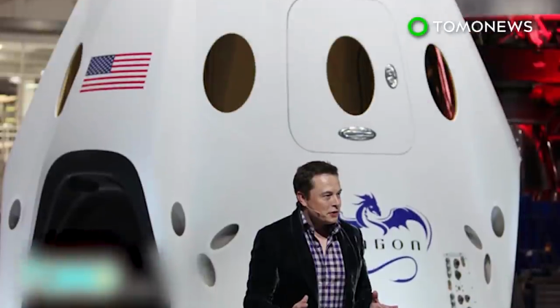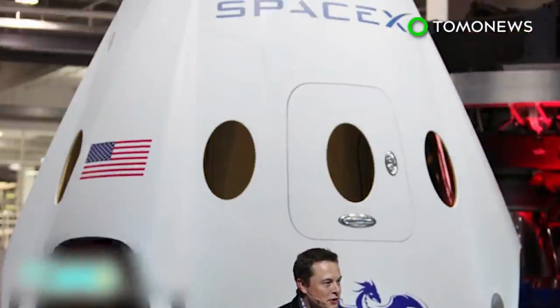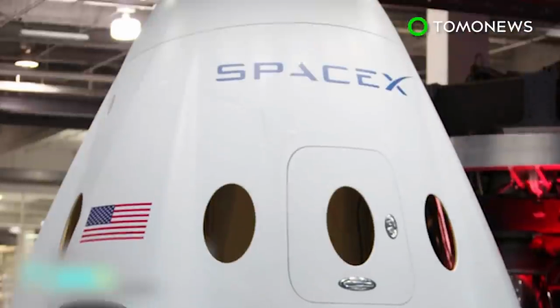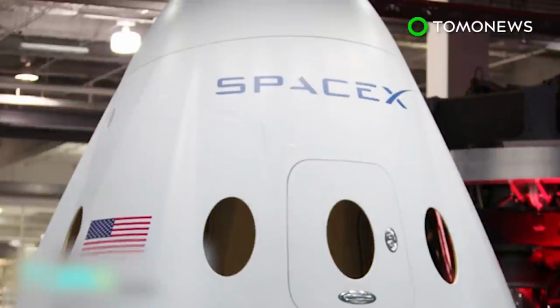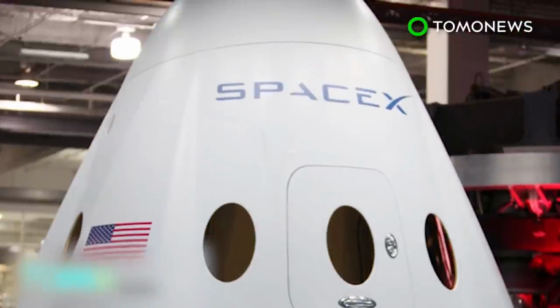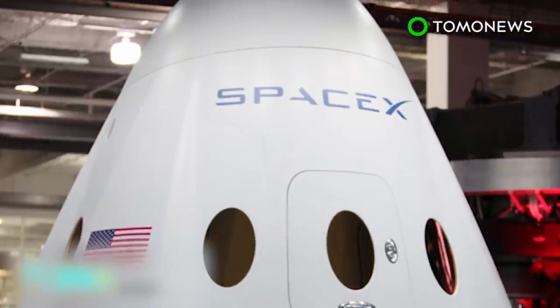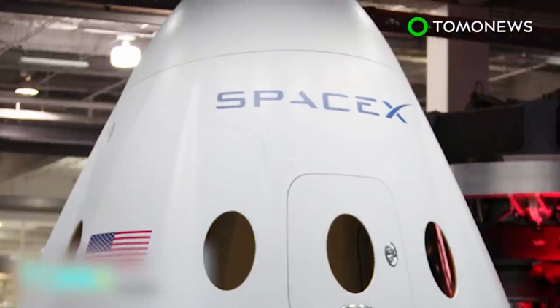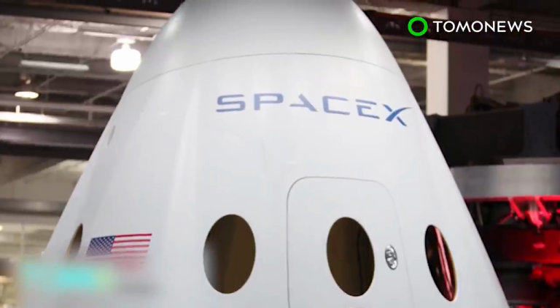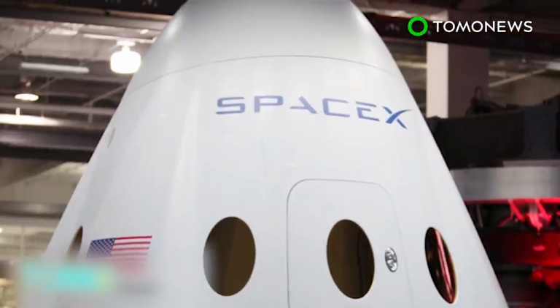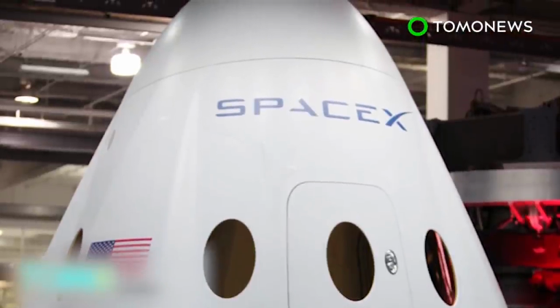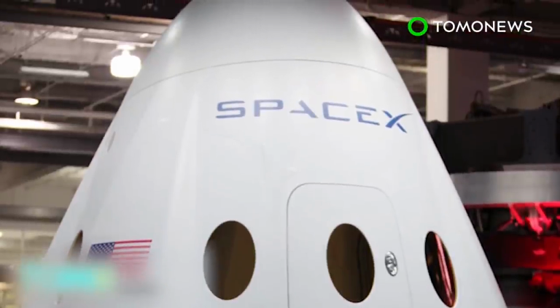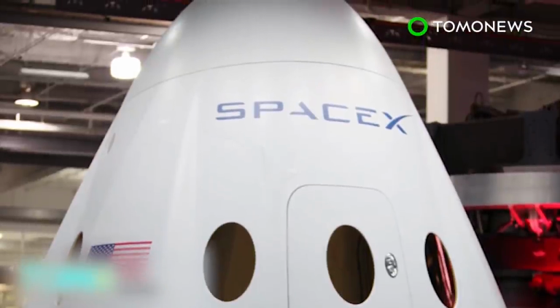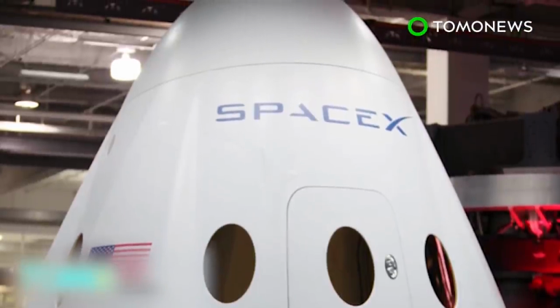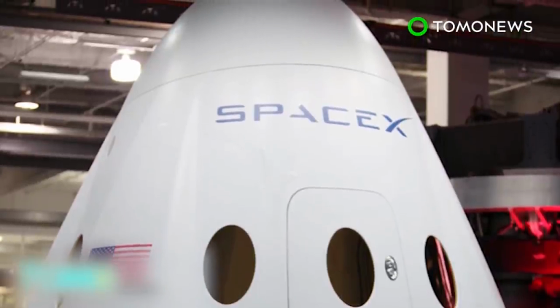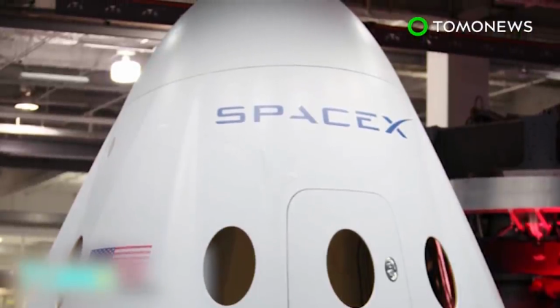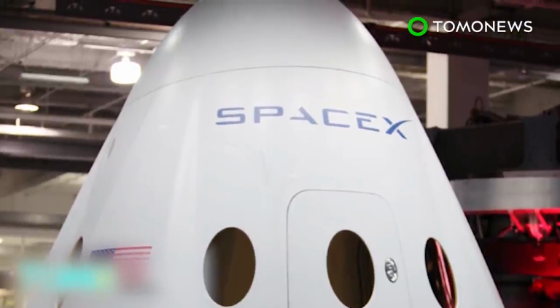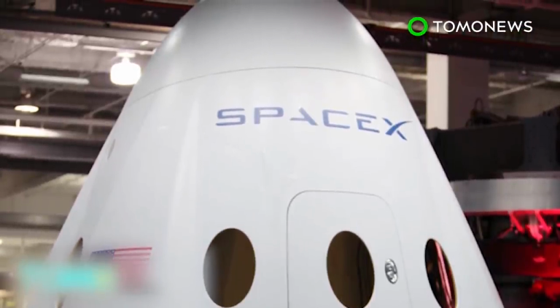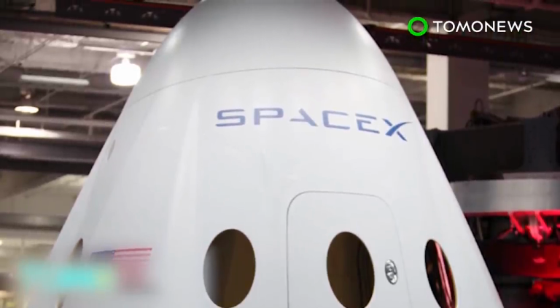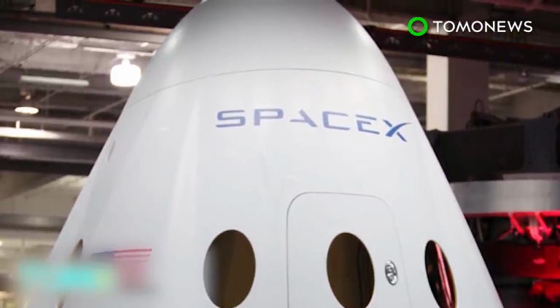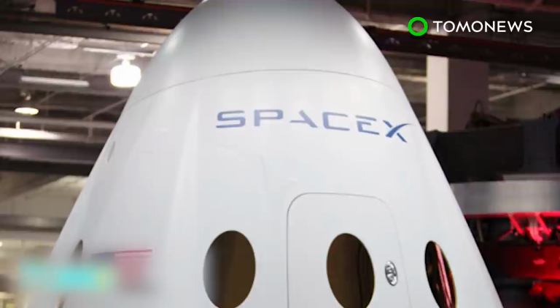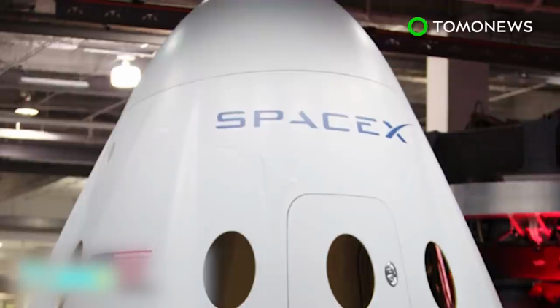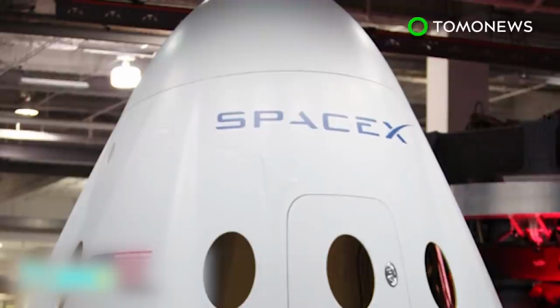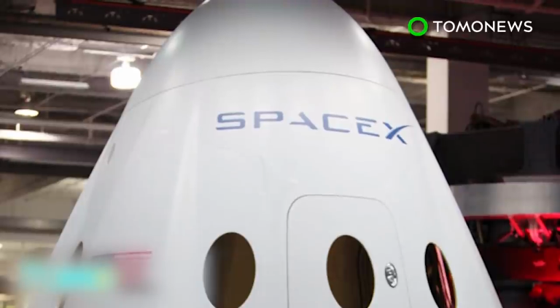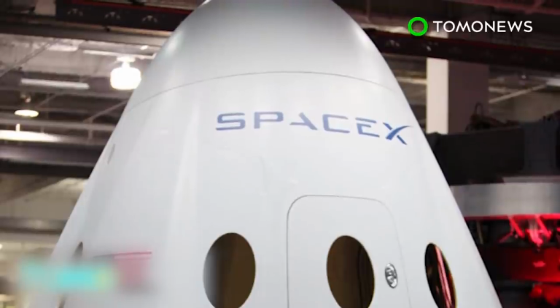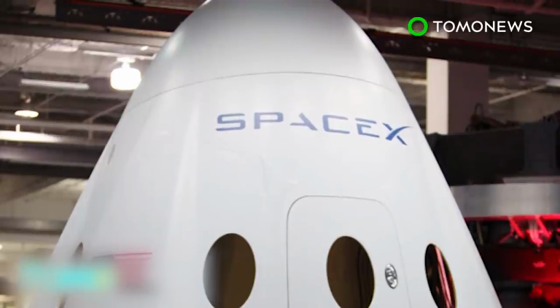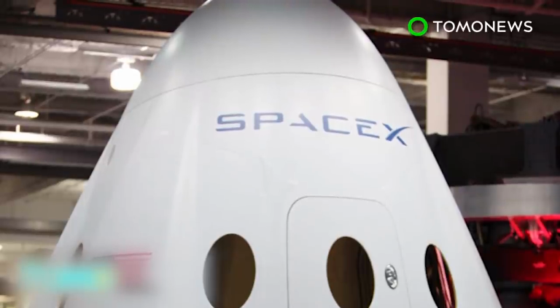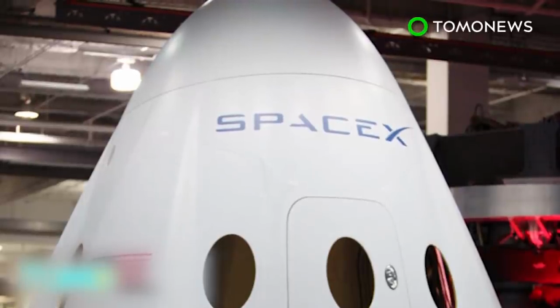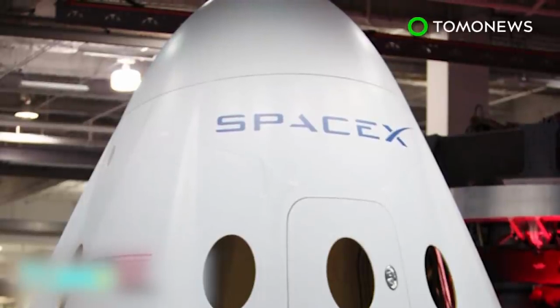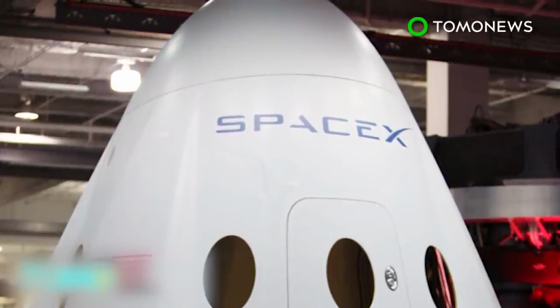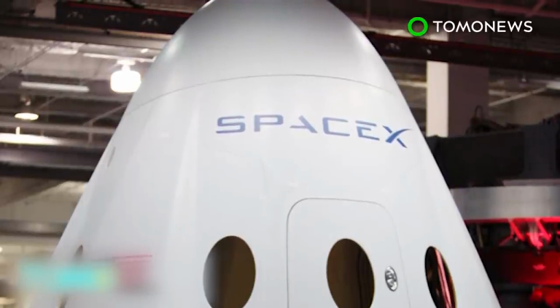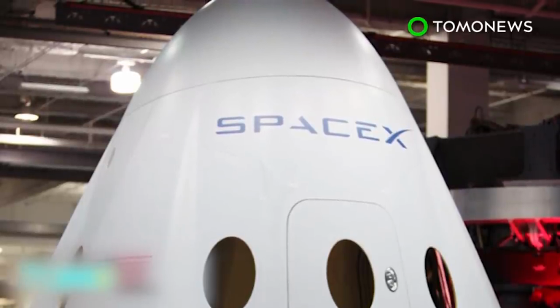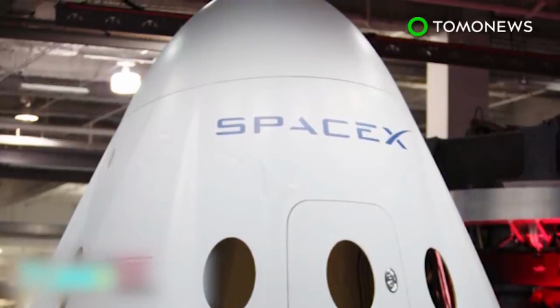SpaceX CEO Elon Musk is set to reveal more details about the Mars launch at the International Astronautical Conference in September.